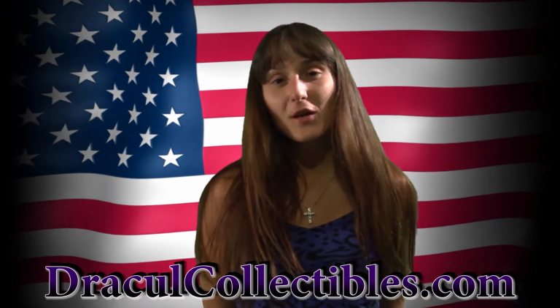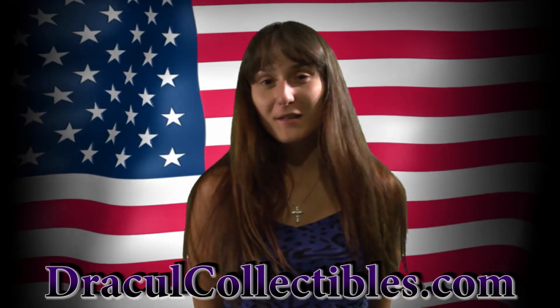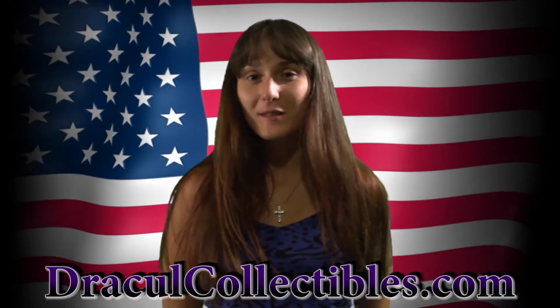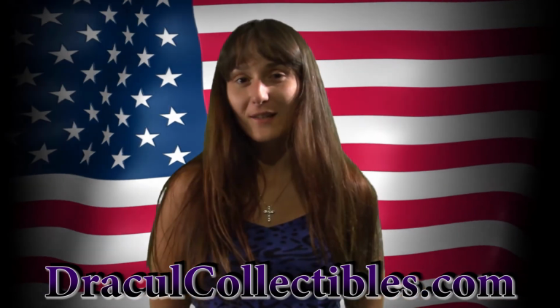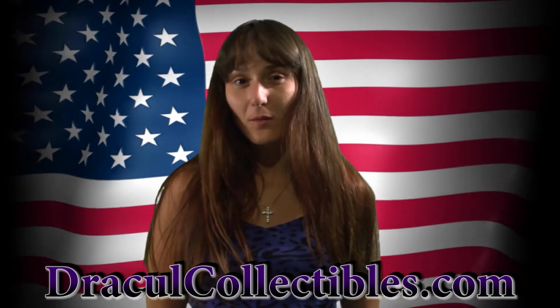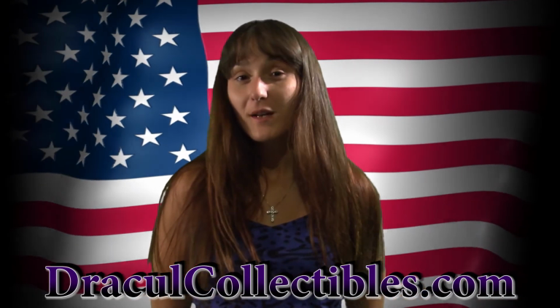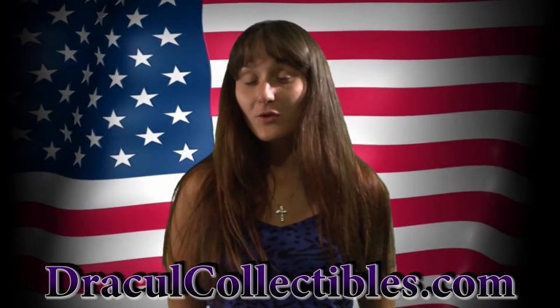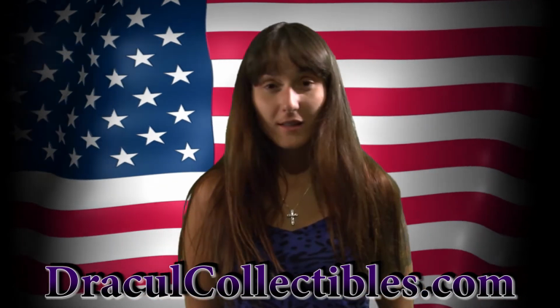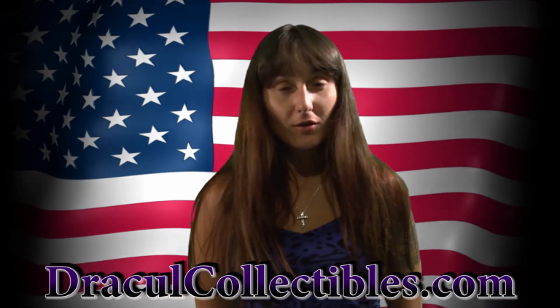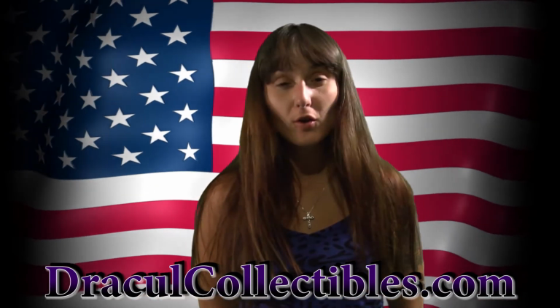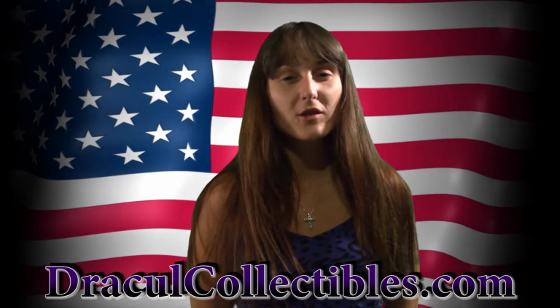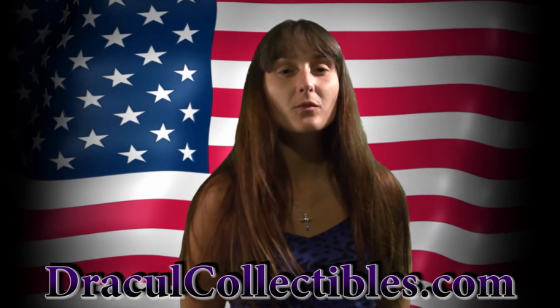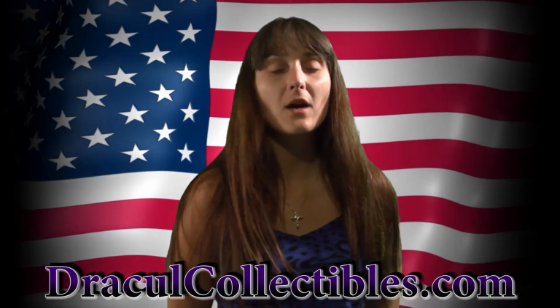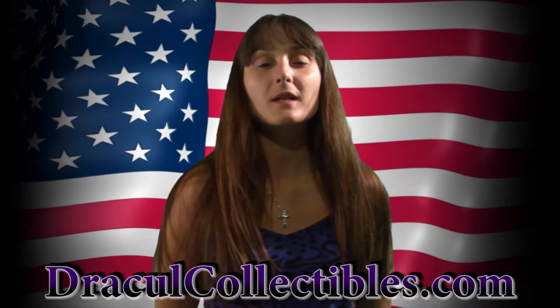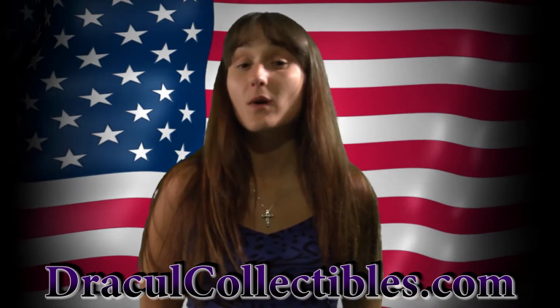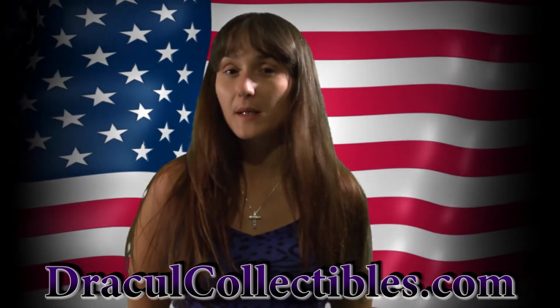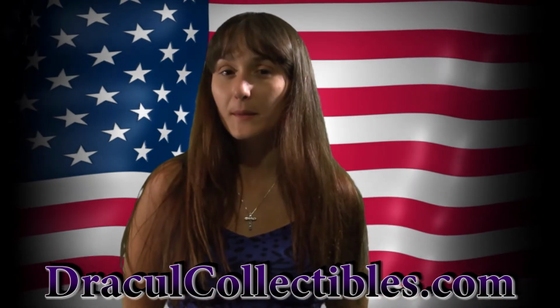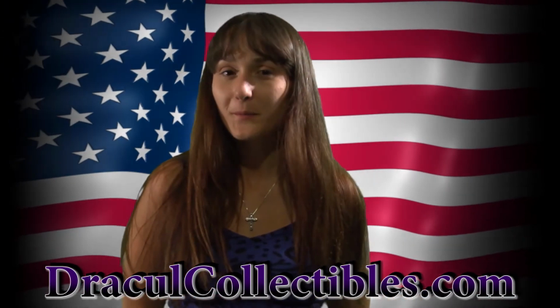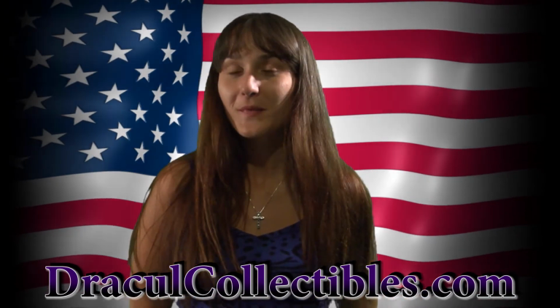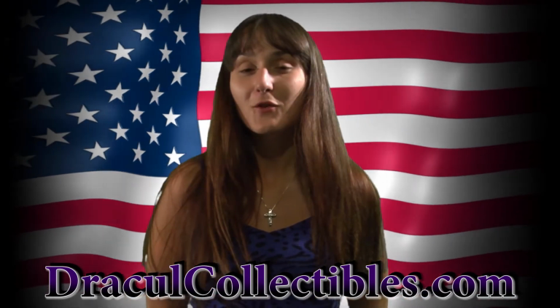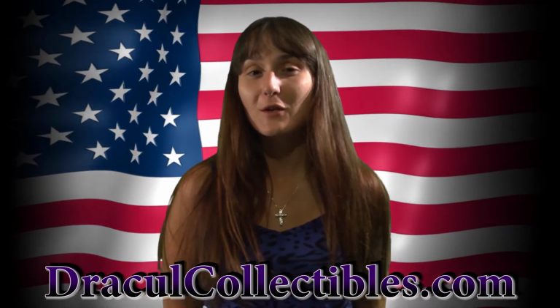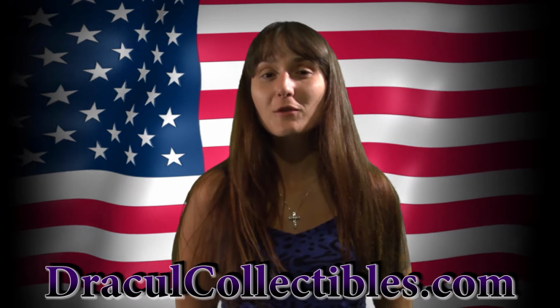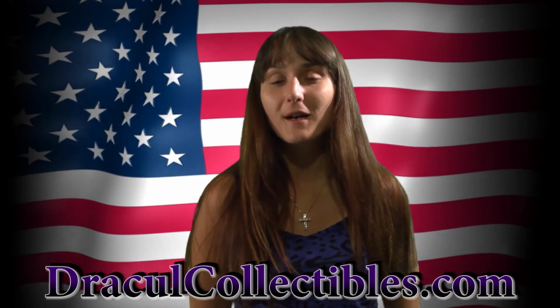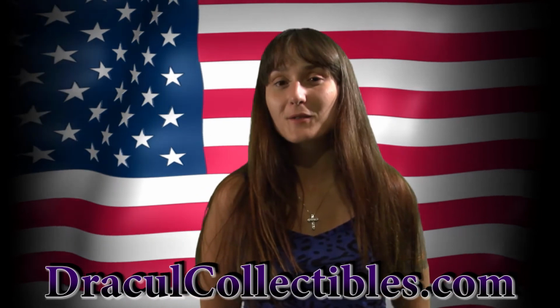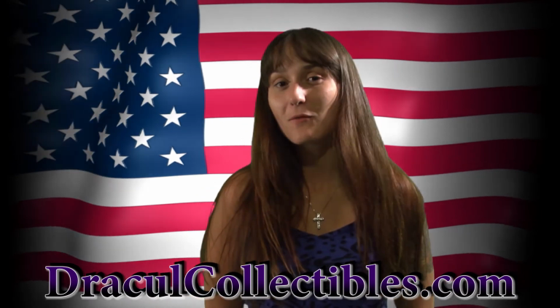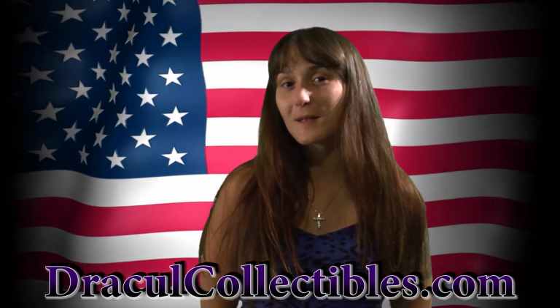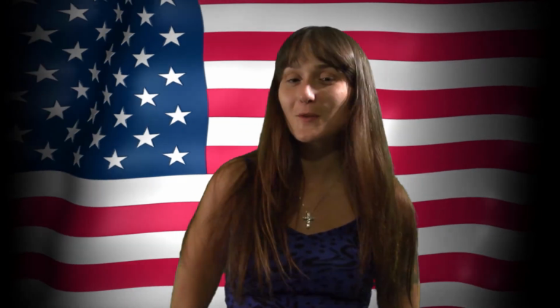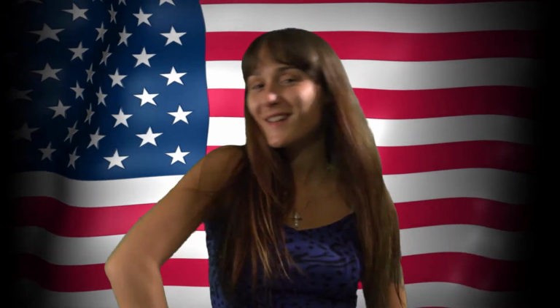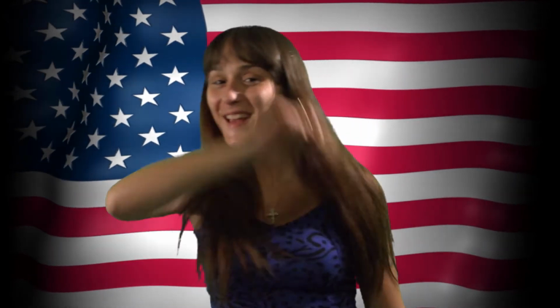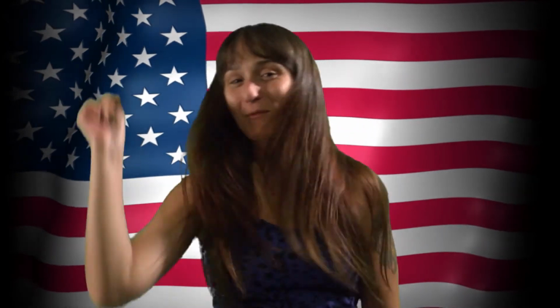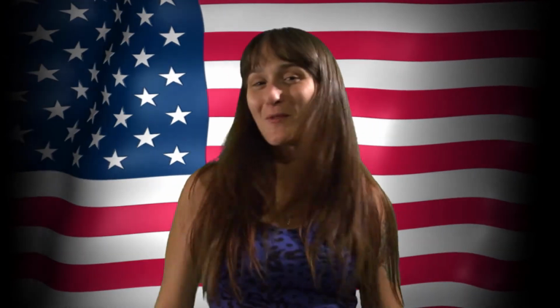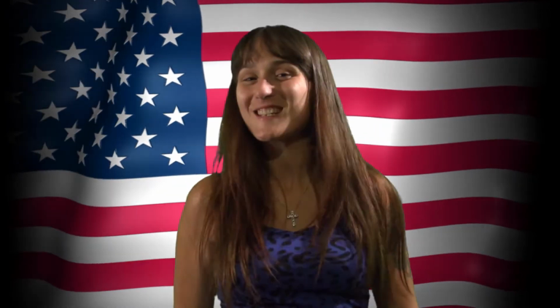So check us out at our website, DracoCollectibles.com, to see all the collections we have now available. You can also find us on Facebook. Thanks for watching!